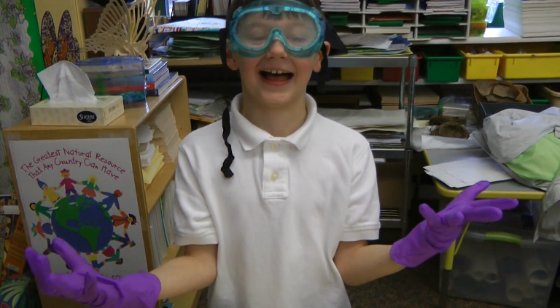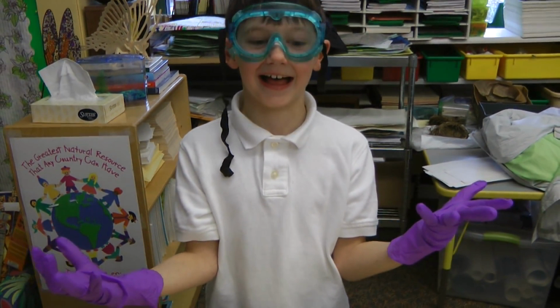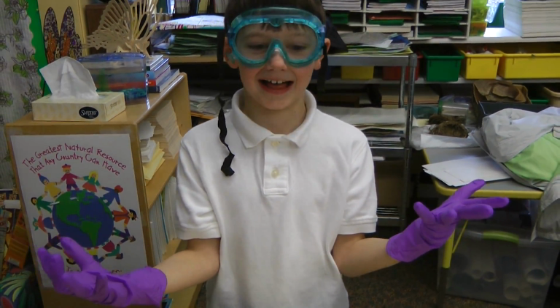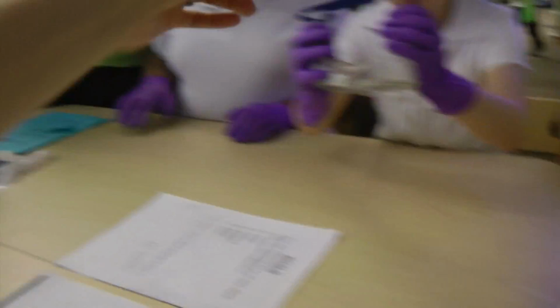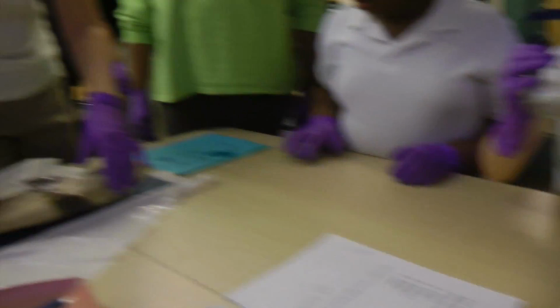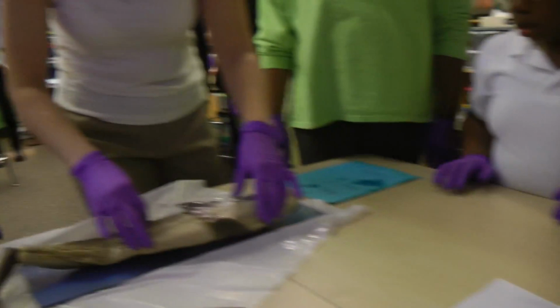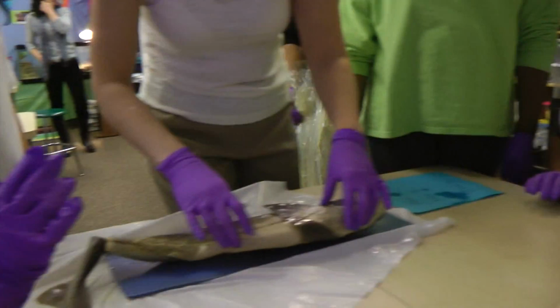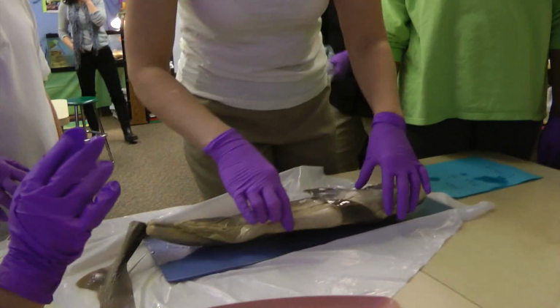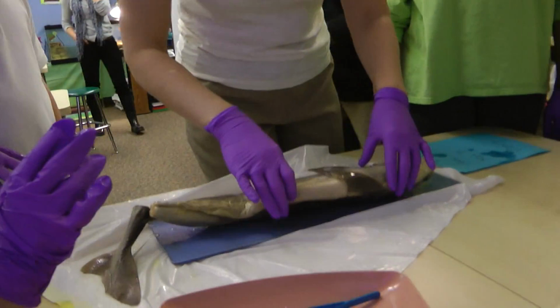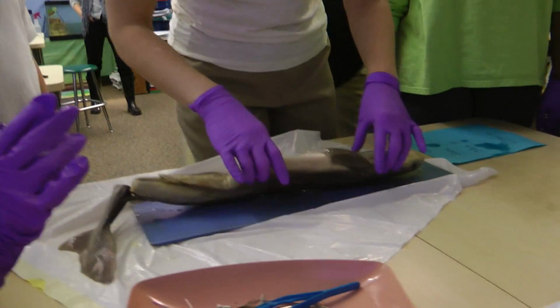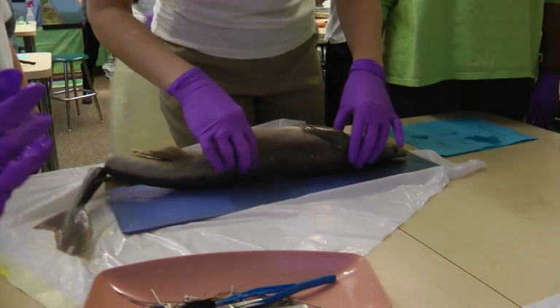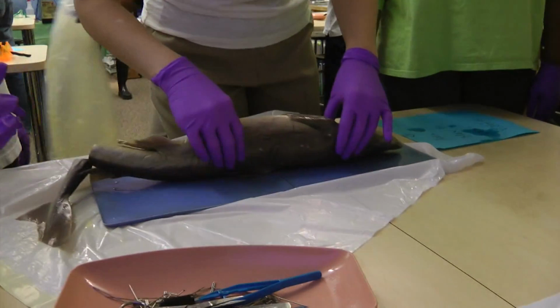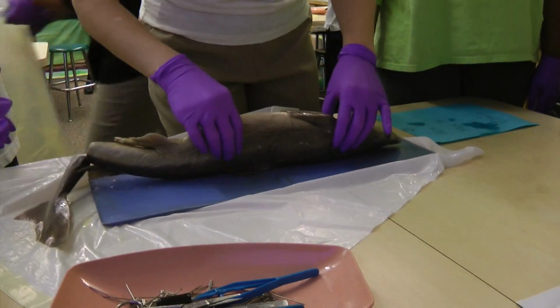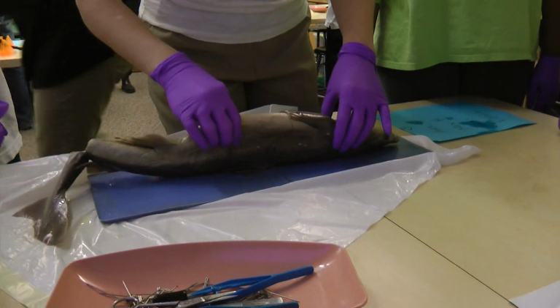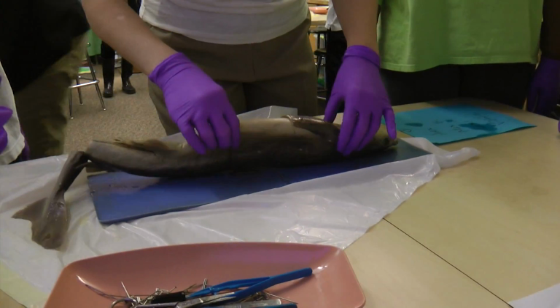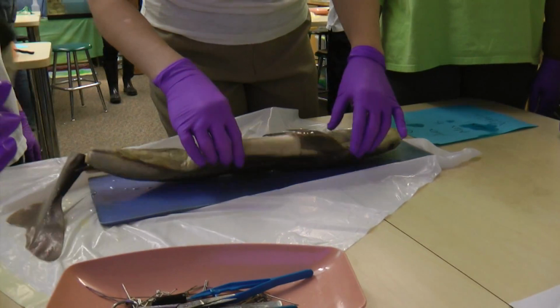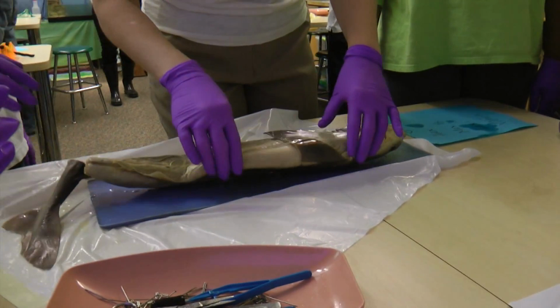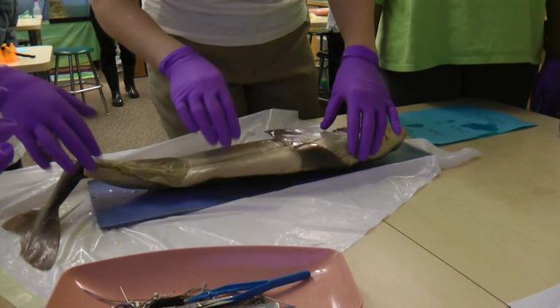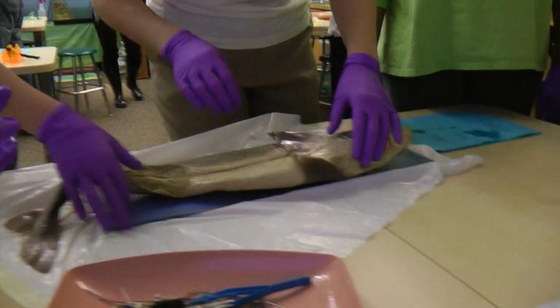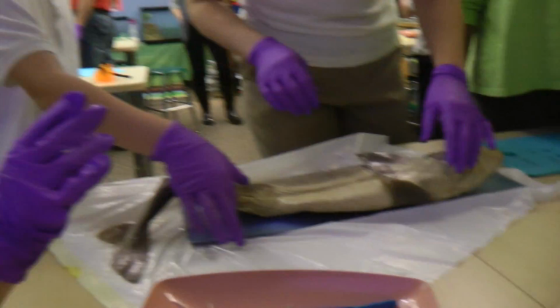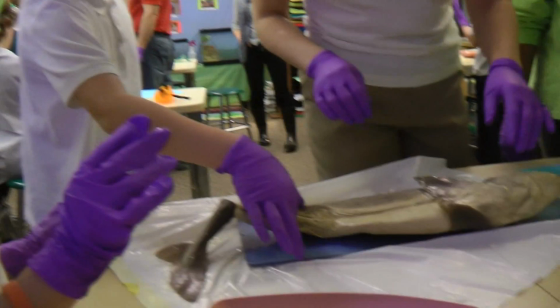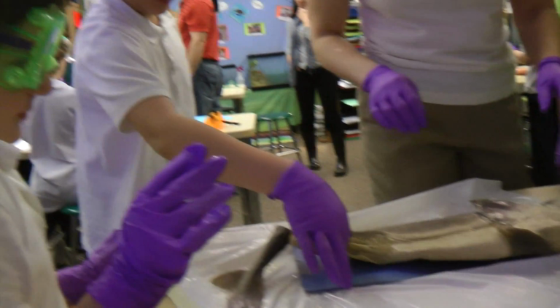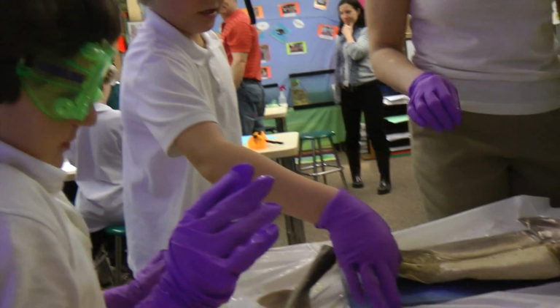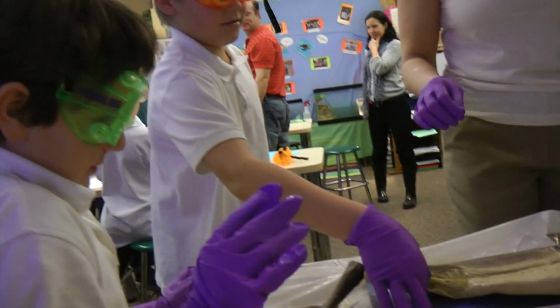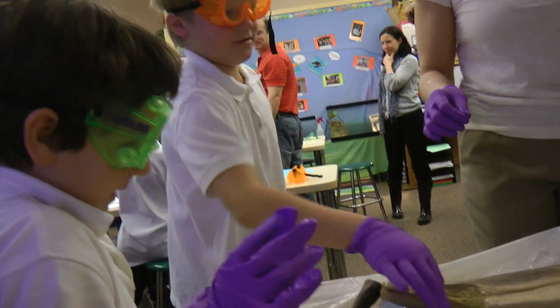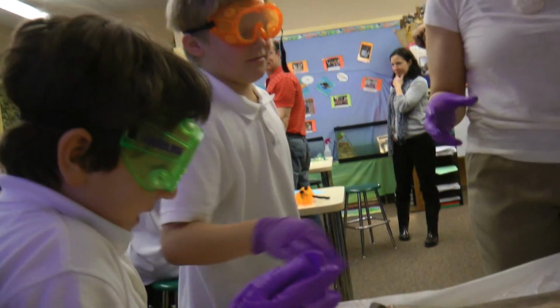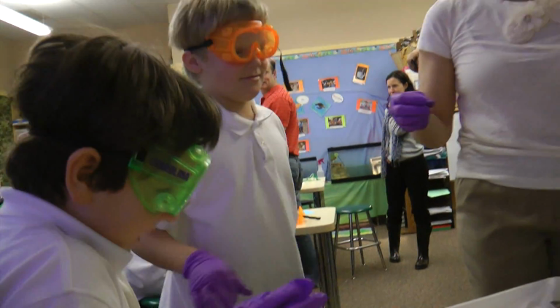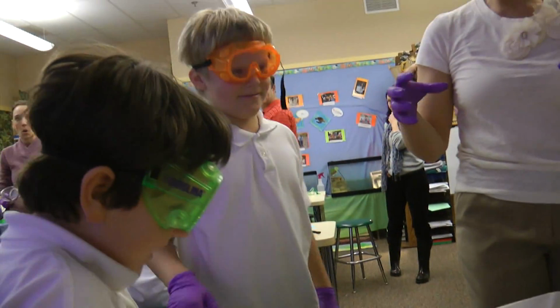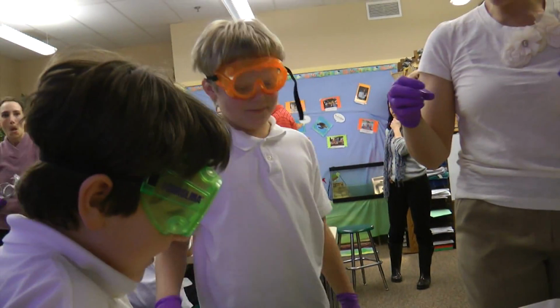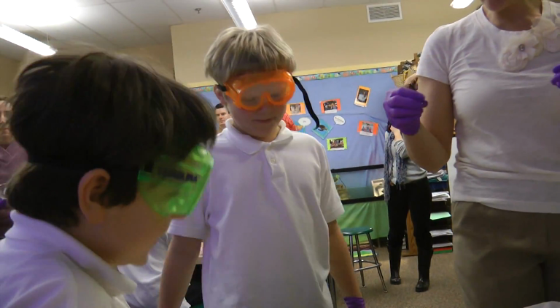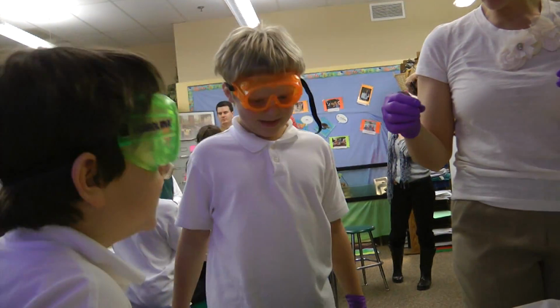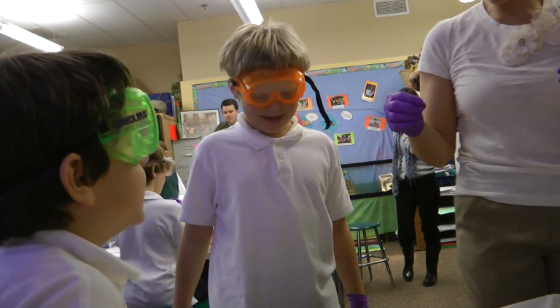Can you tell if it's a male or a female? How do you know? It's got the grippers, right?